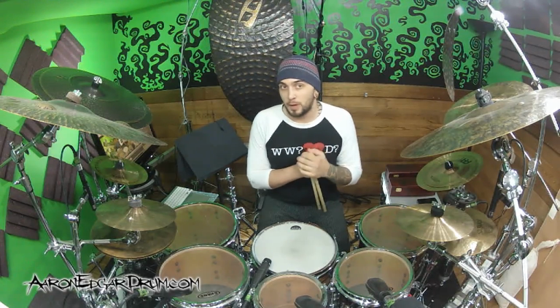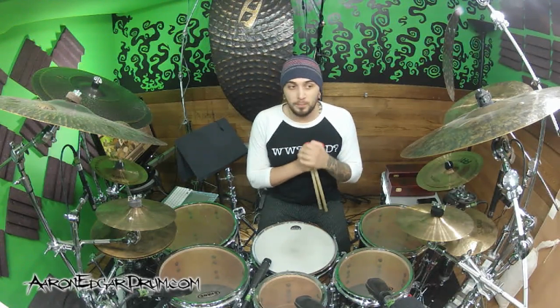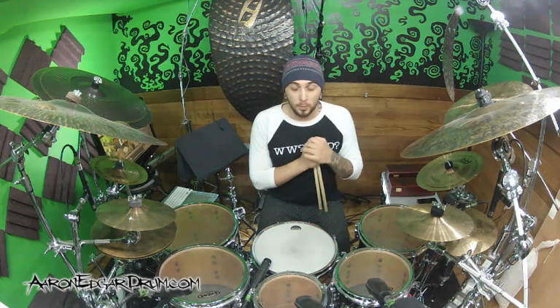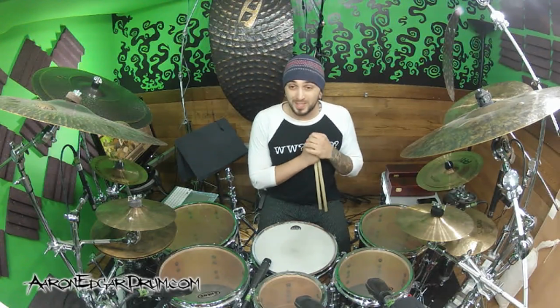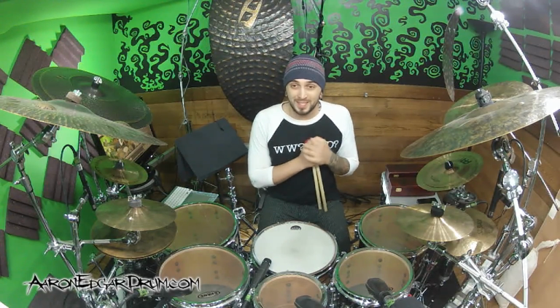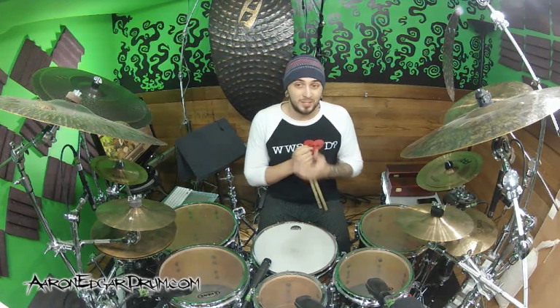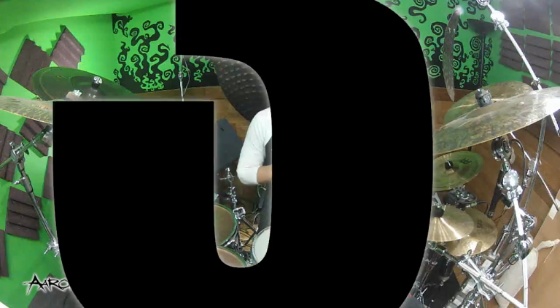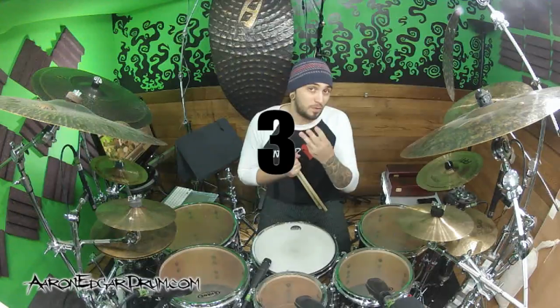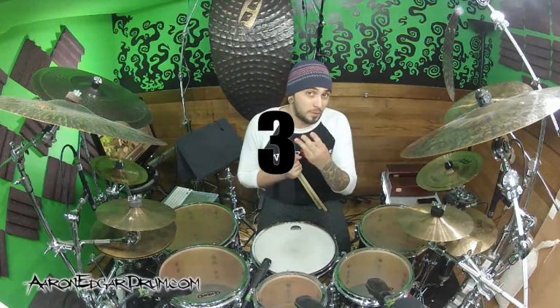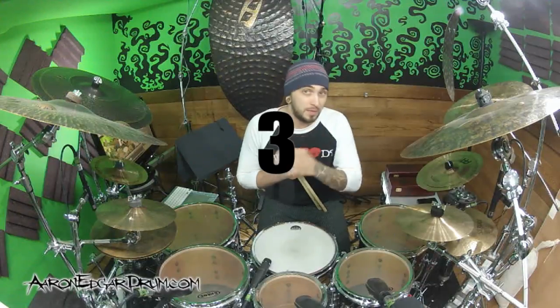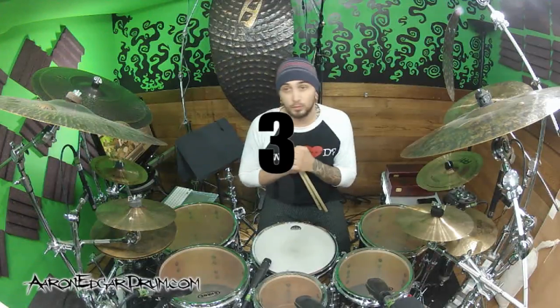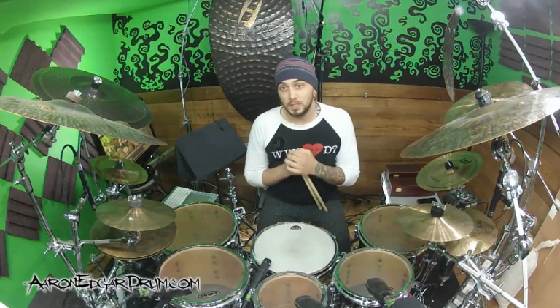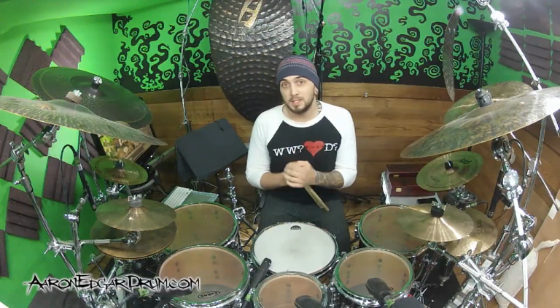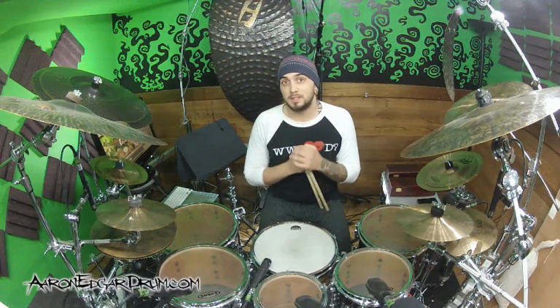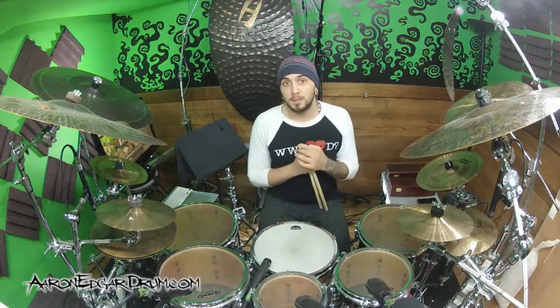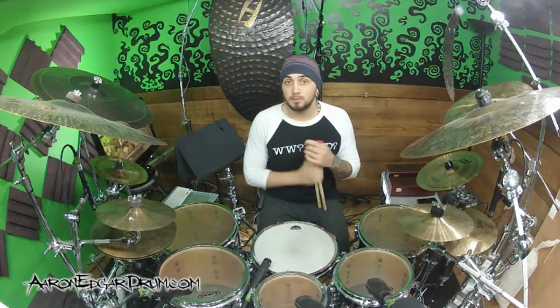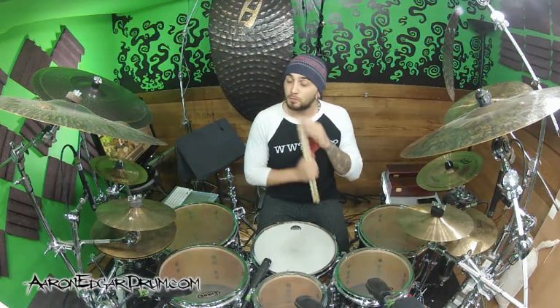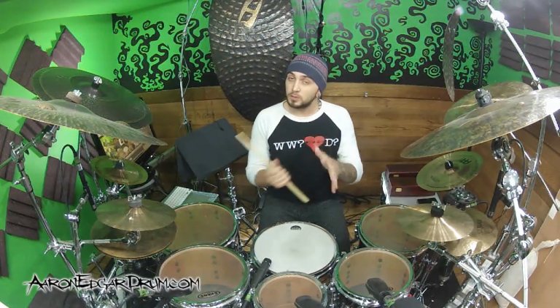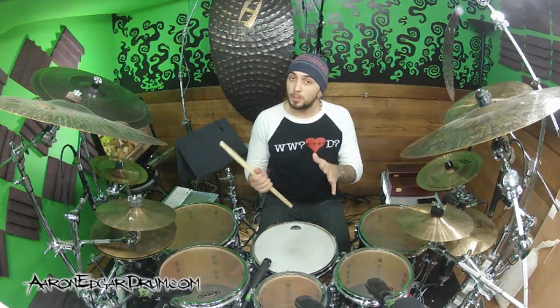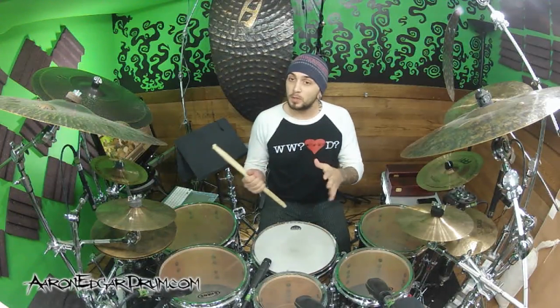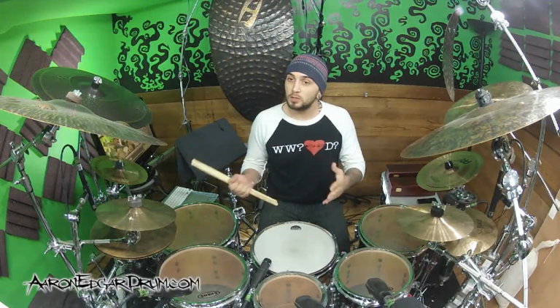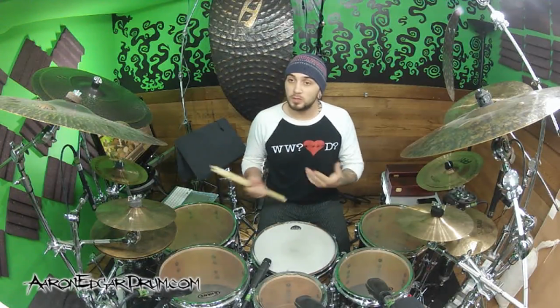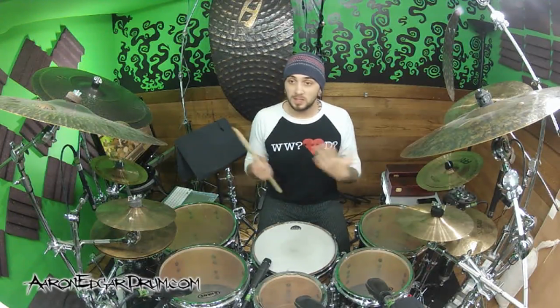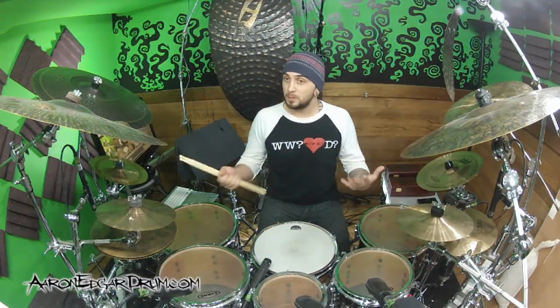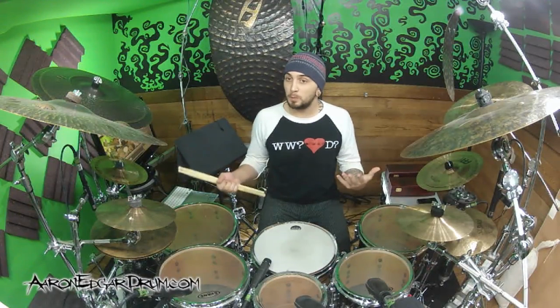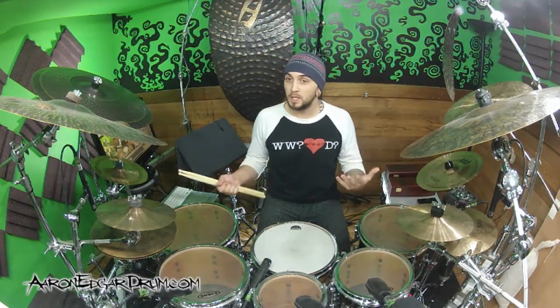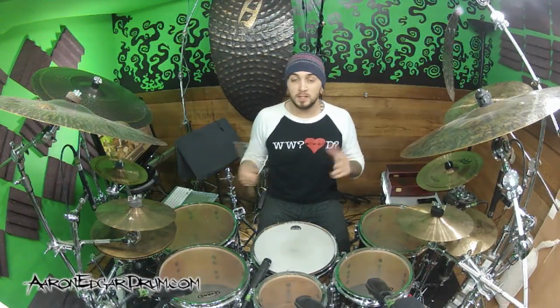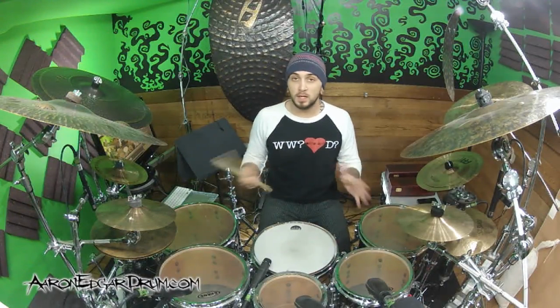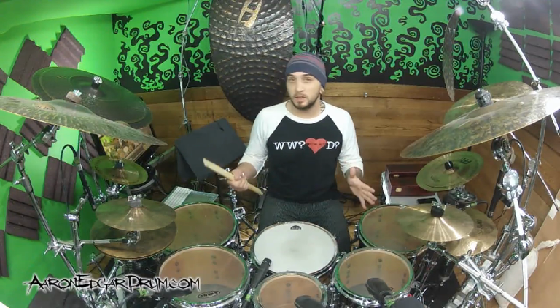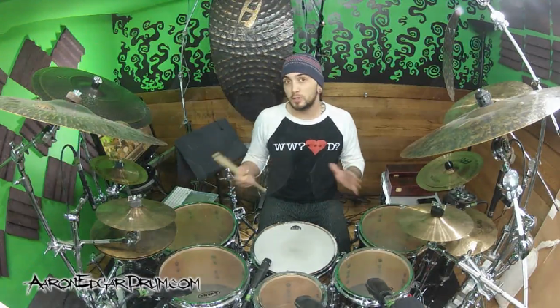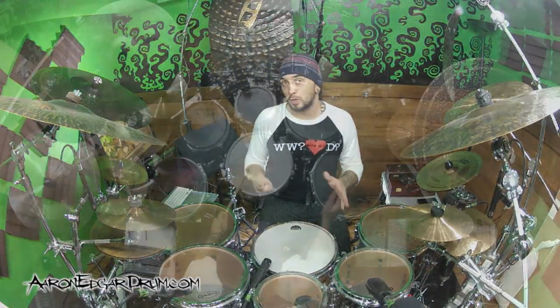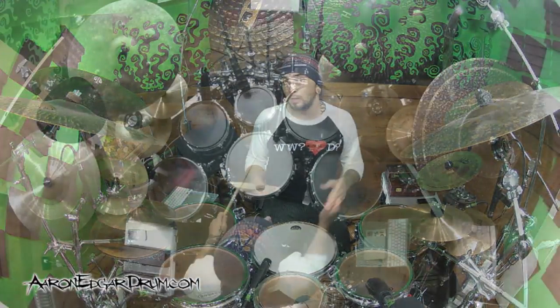We're gonna get there in just three really easy steps. The first step we're gonna do is just a typical beat - it's not linear at all.